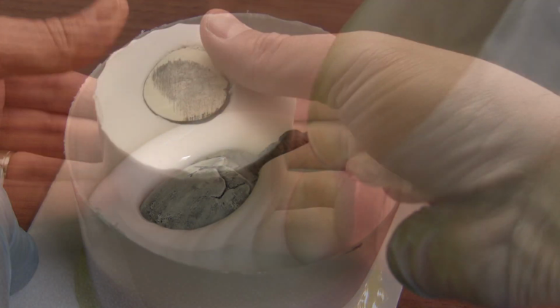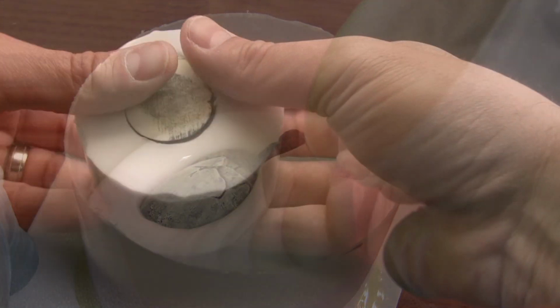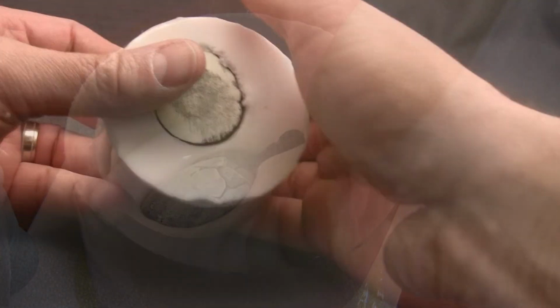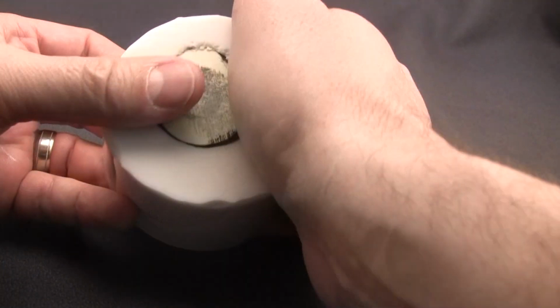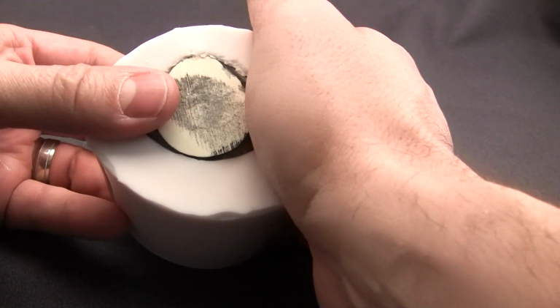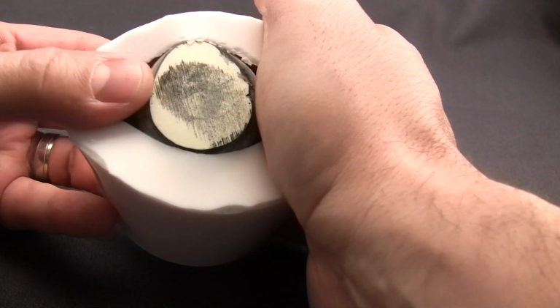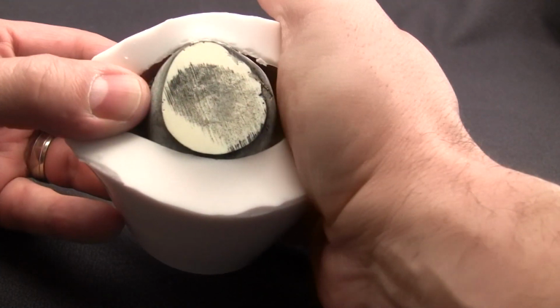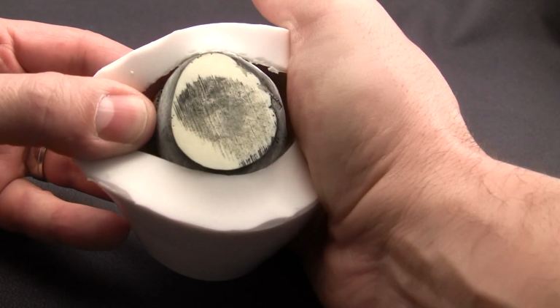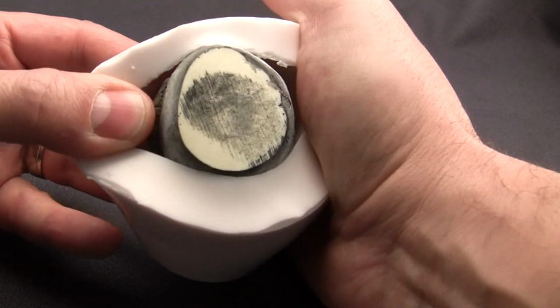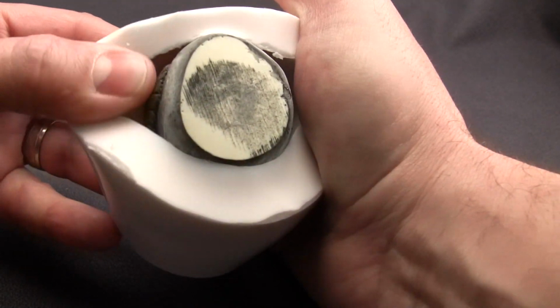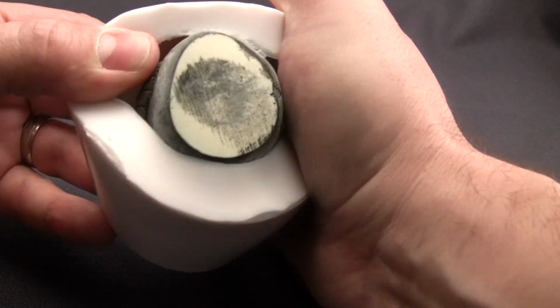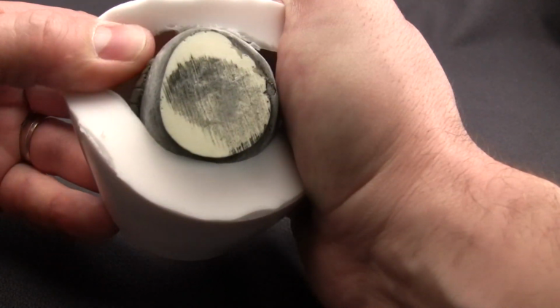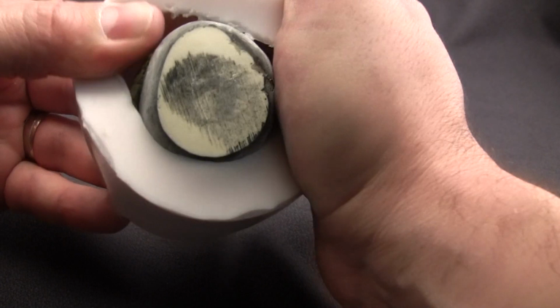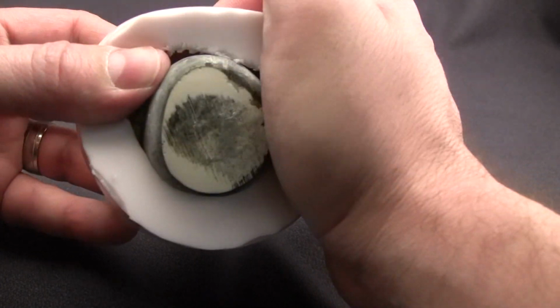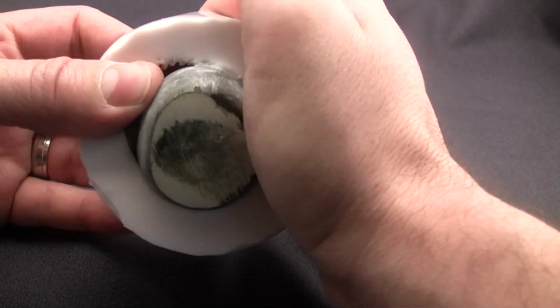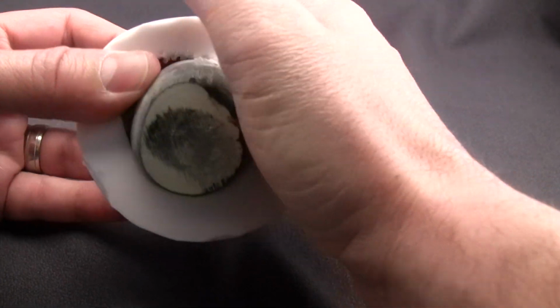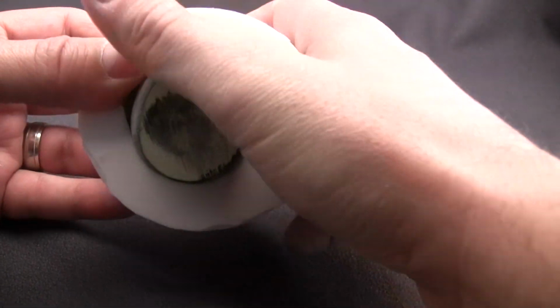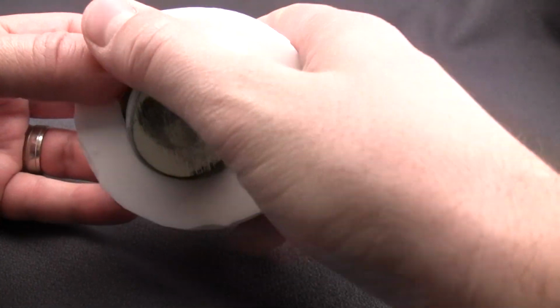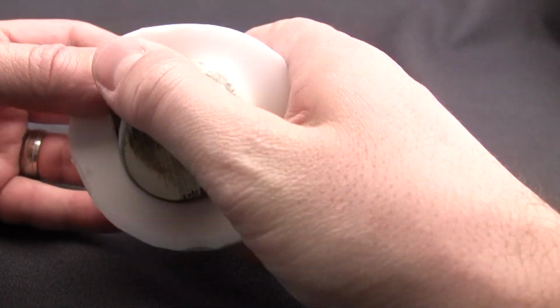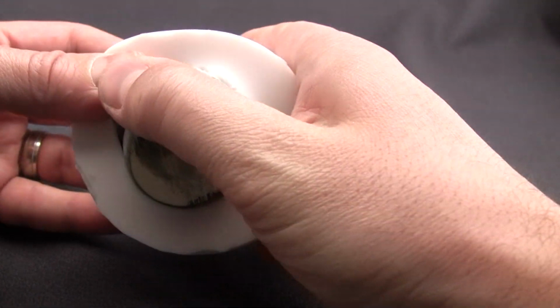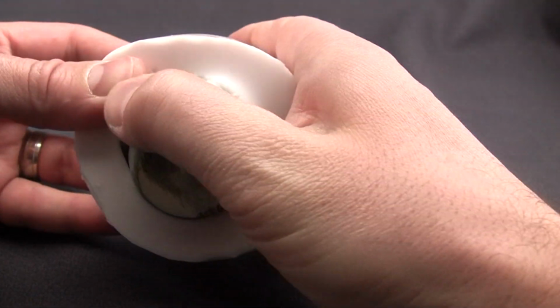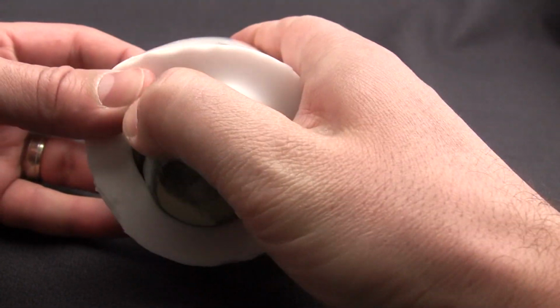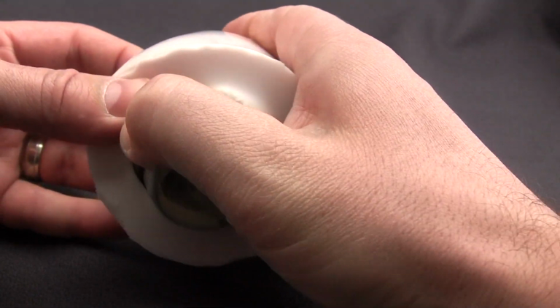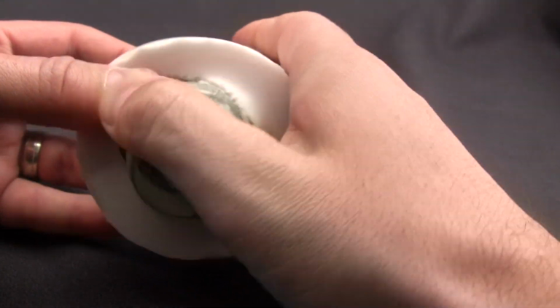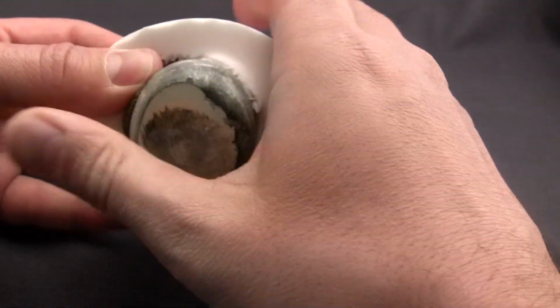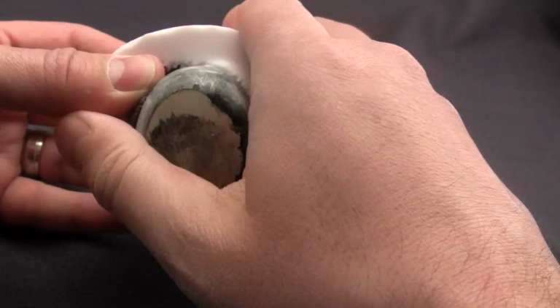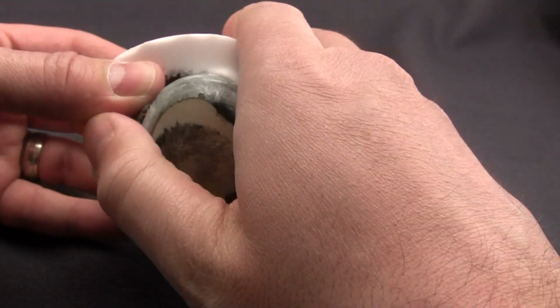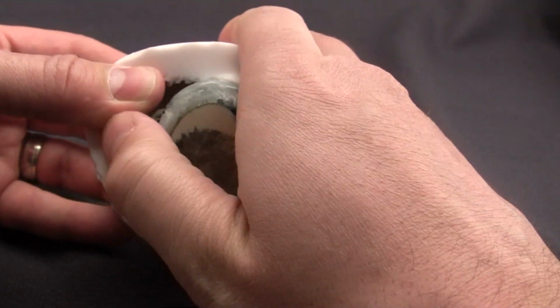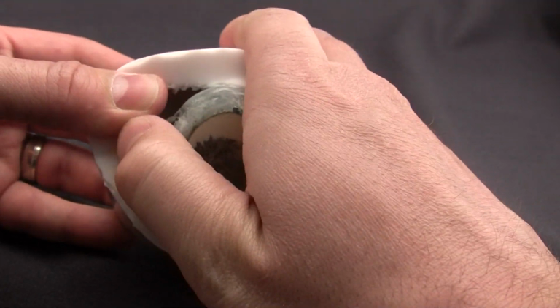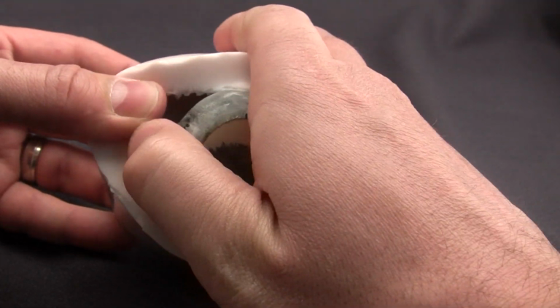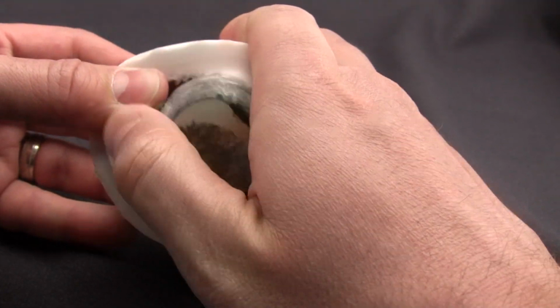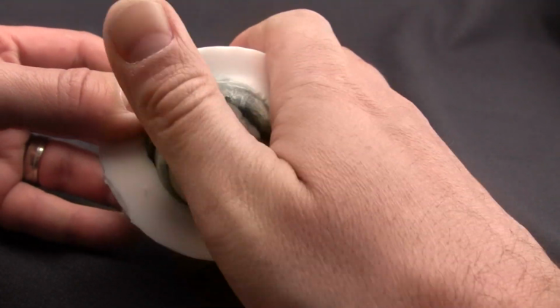Once cured overnight, simply flex the mold to remove your original. You're now ready to cast replicas.